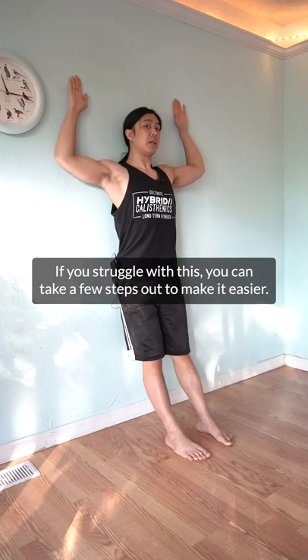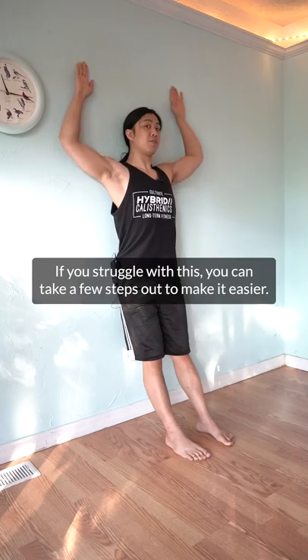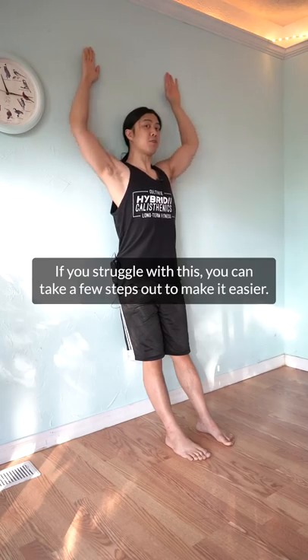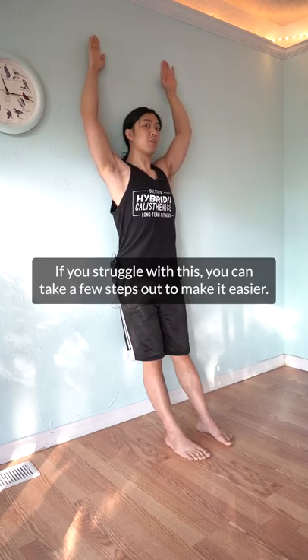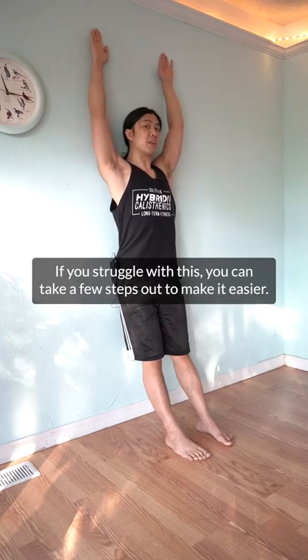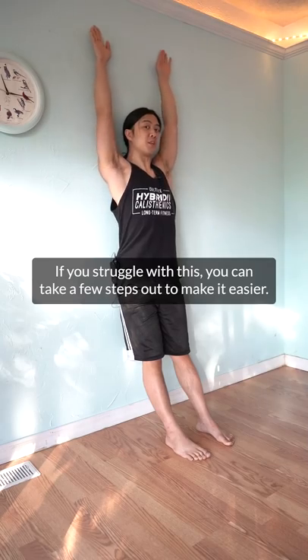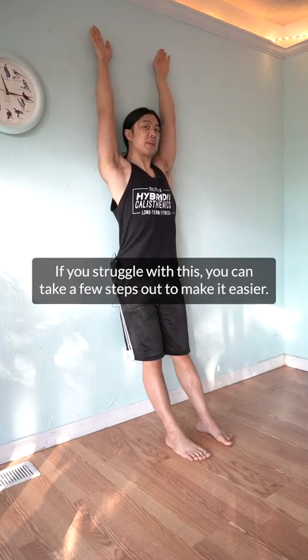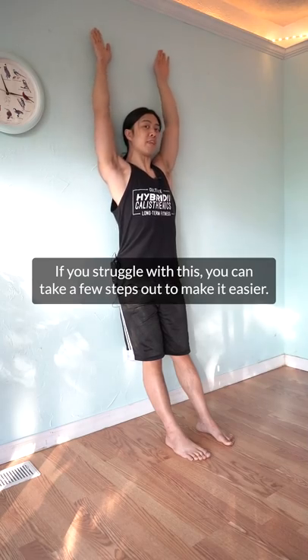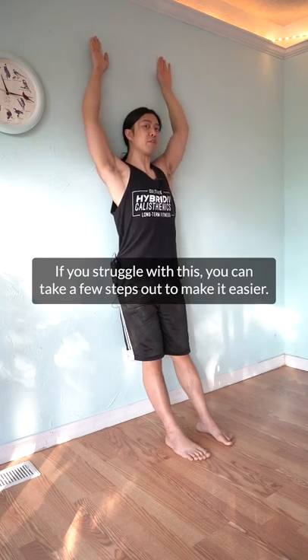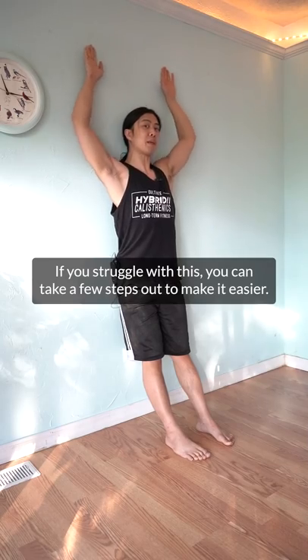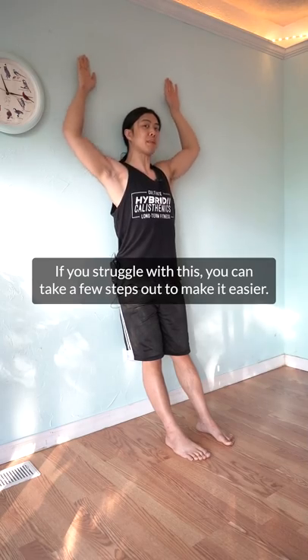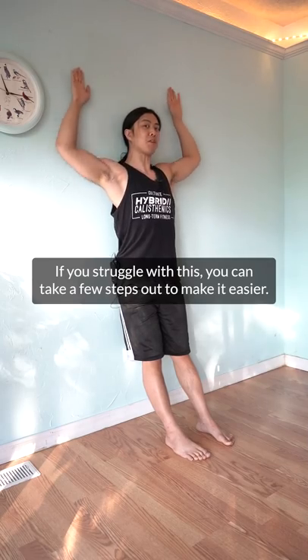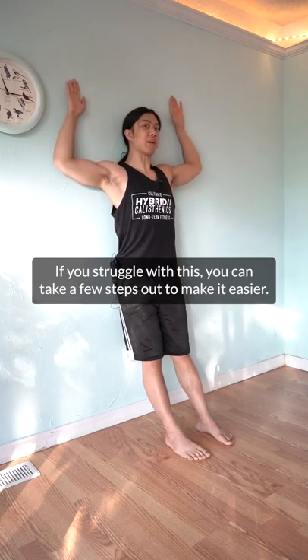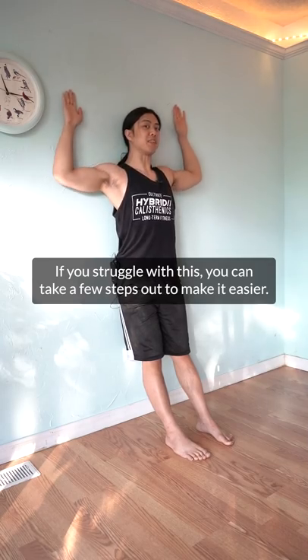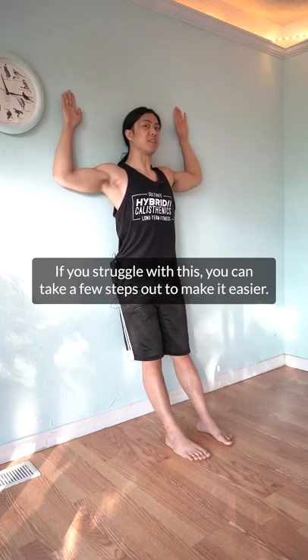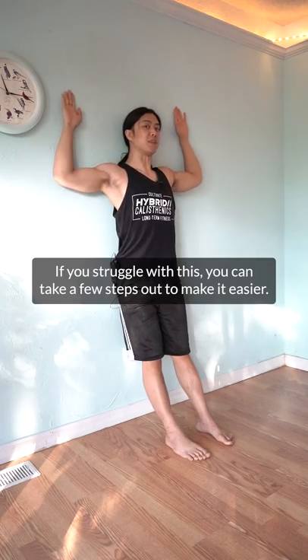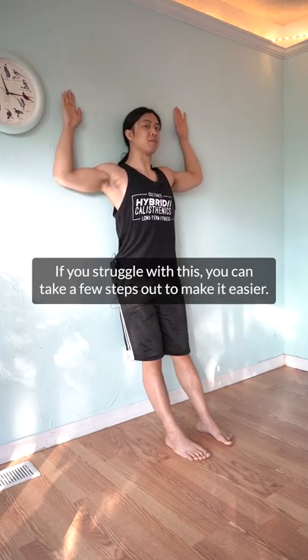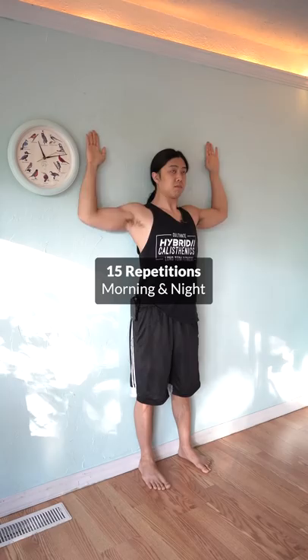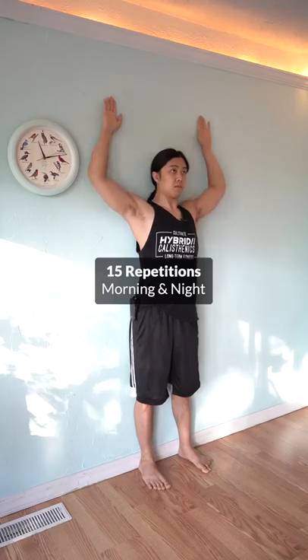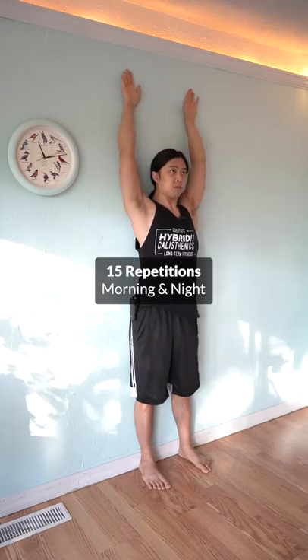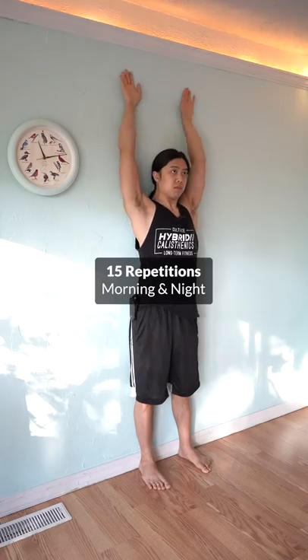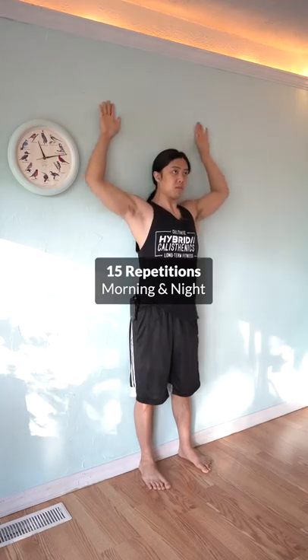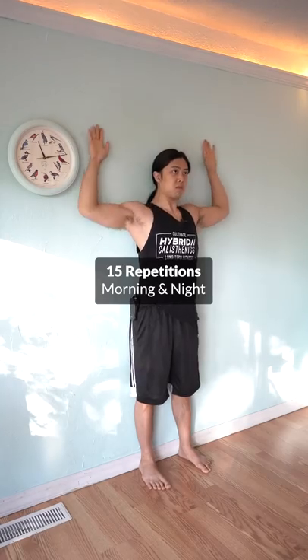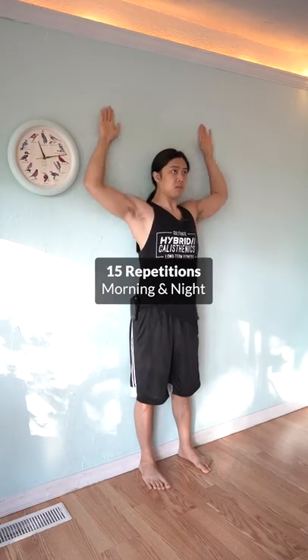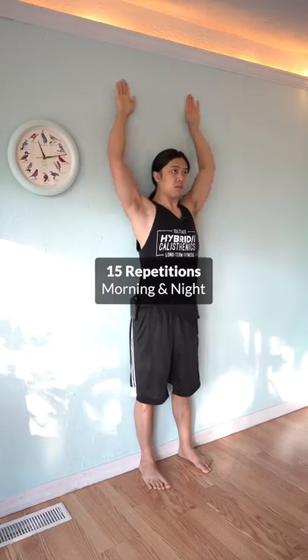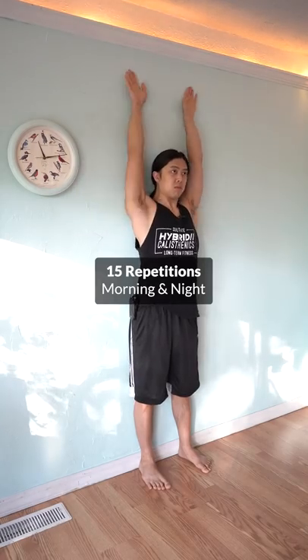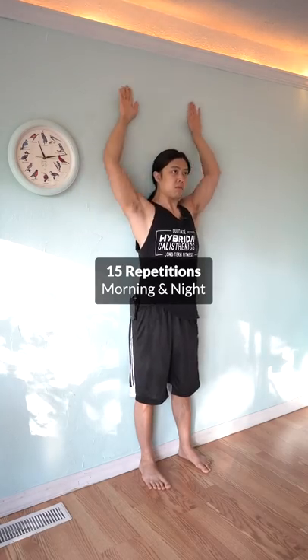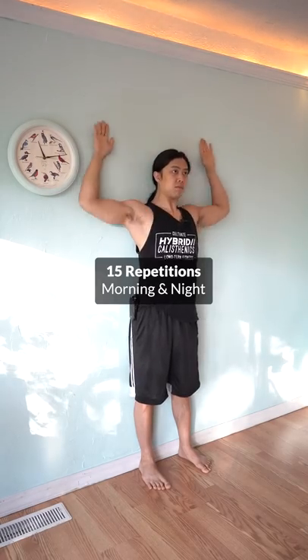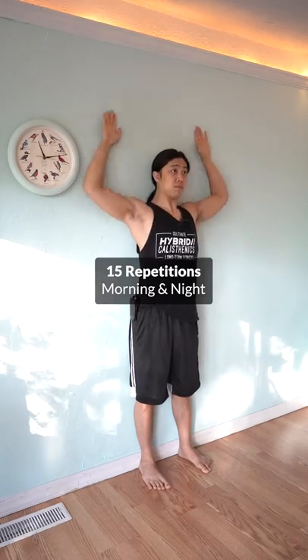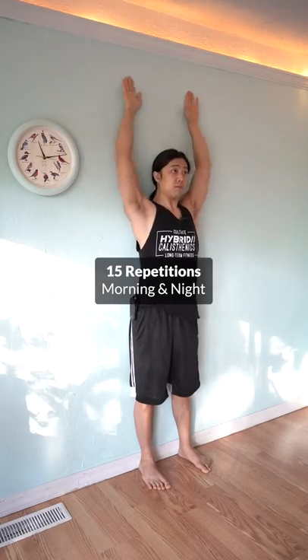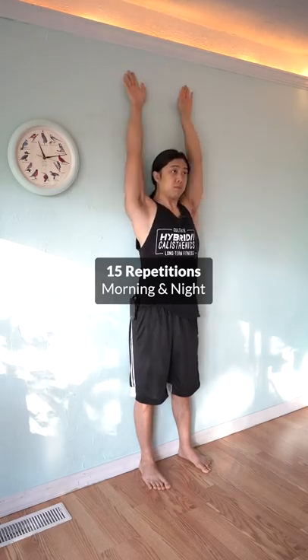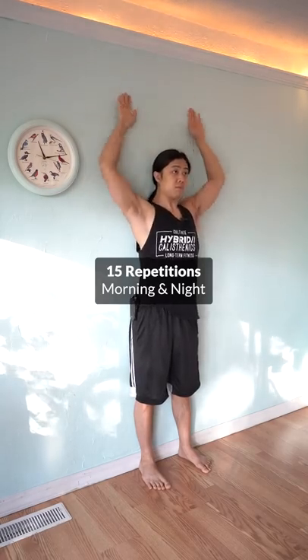If you struggle with this, you can take a few steps out to make this easier. Try this 15 times in the morning and night and see how you feel.